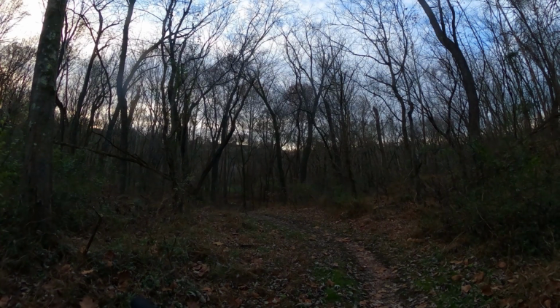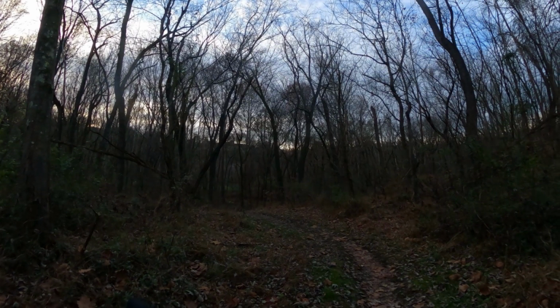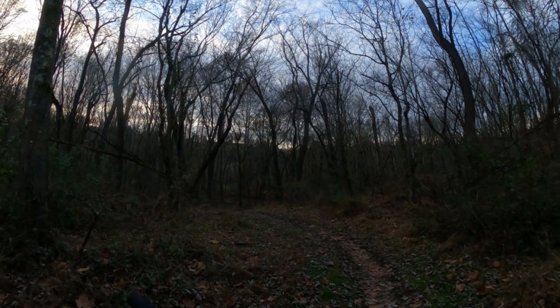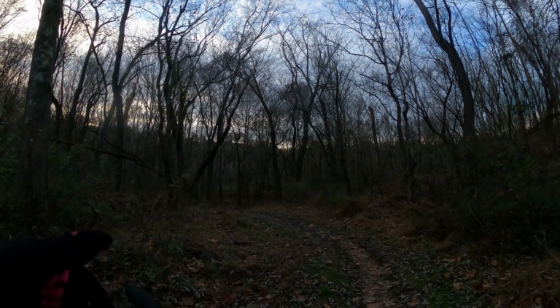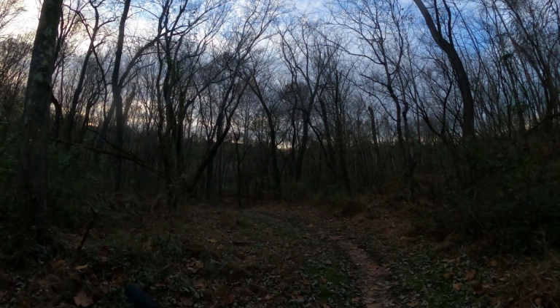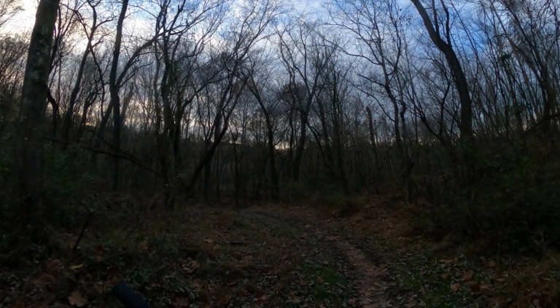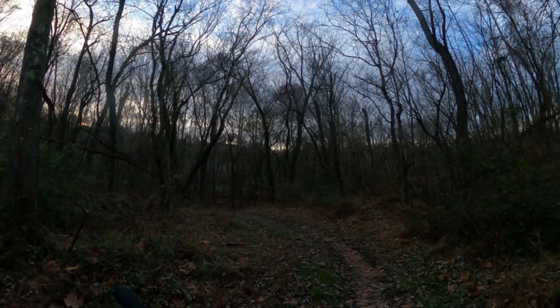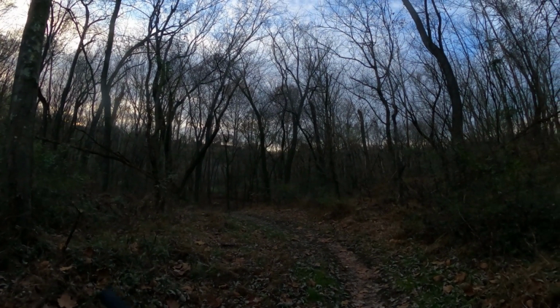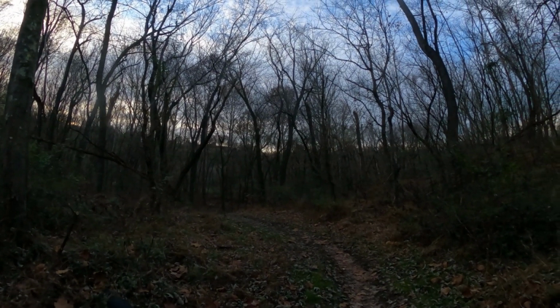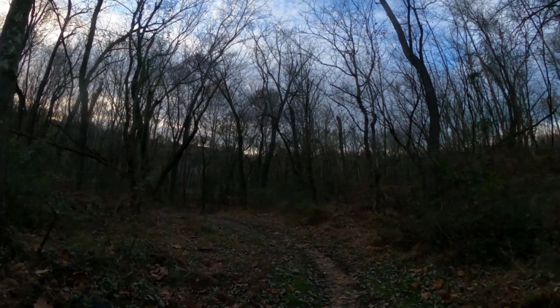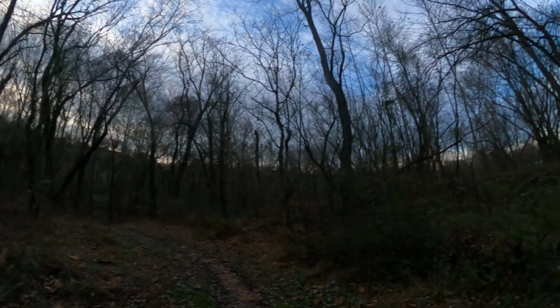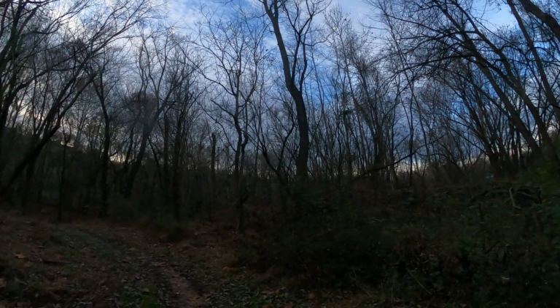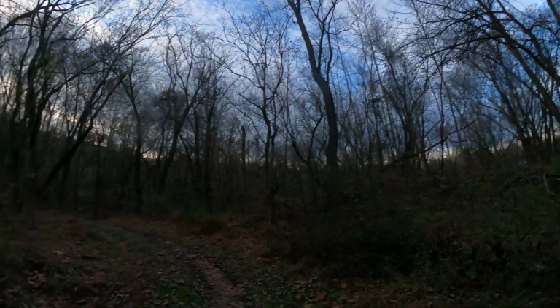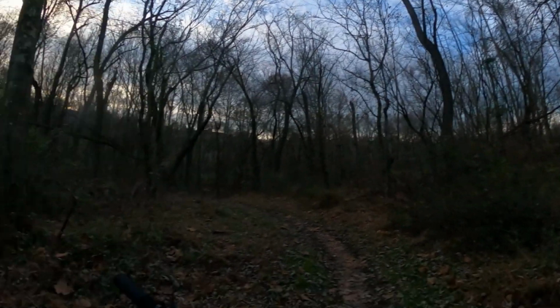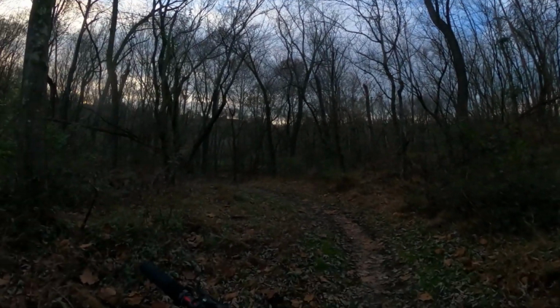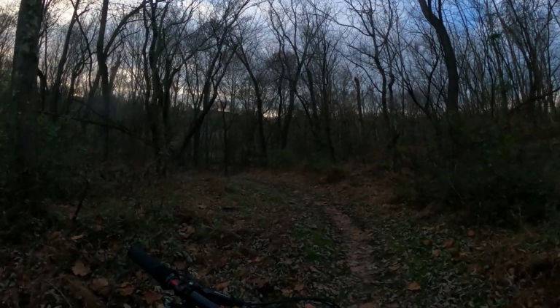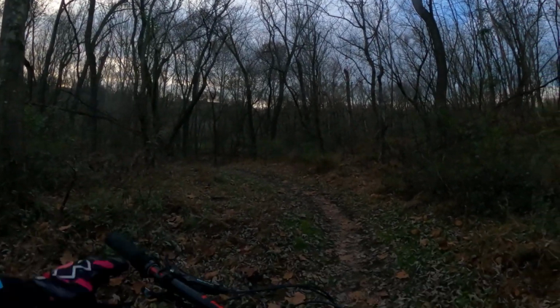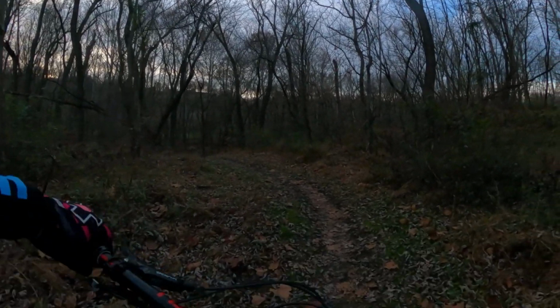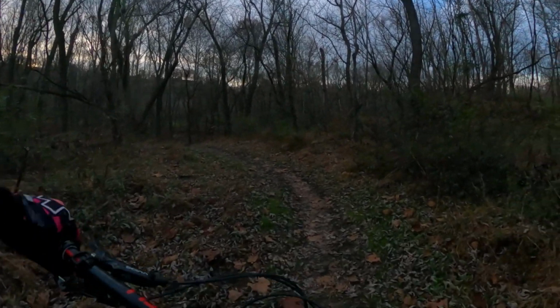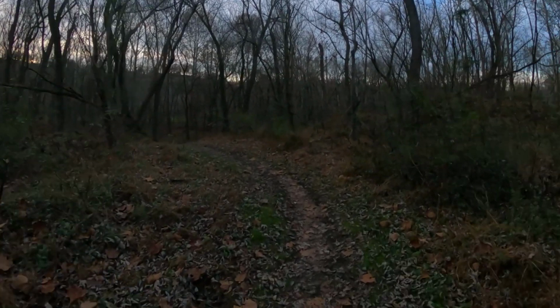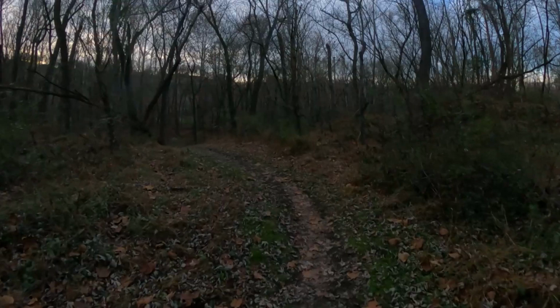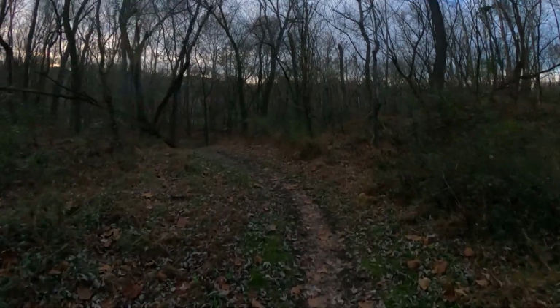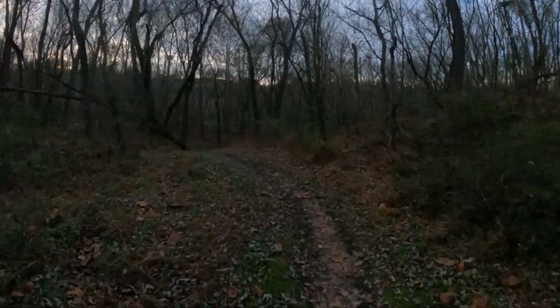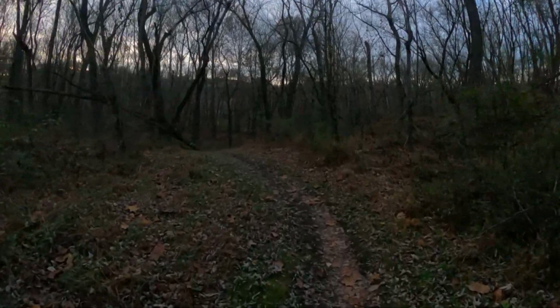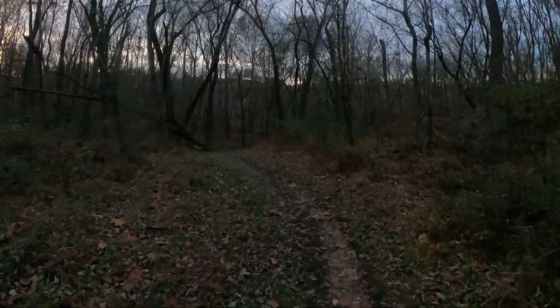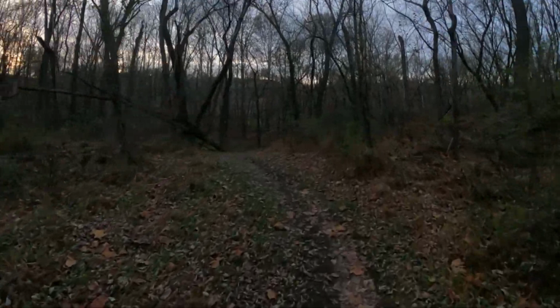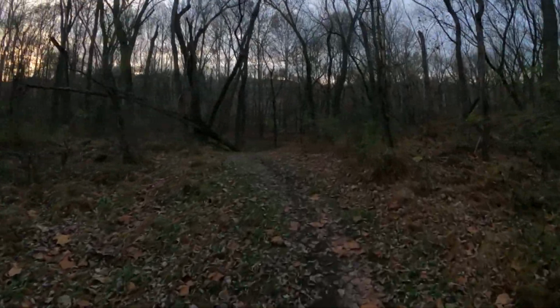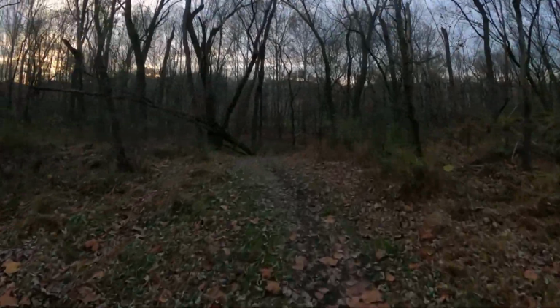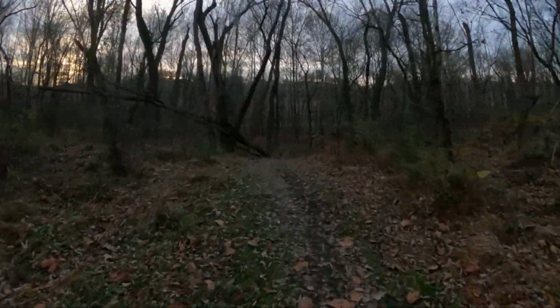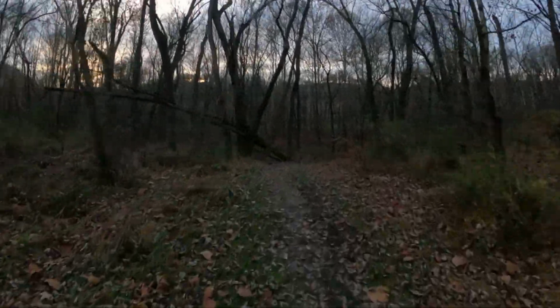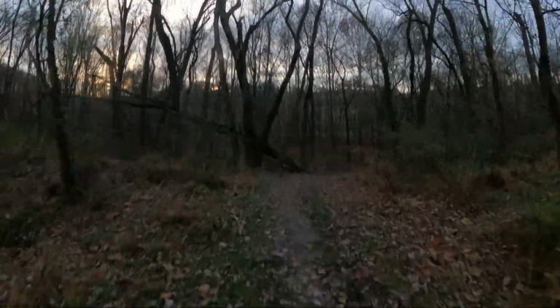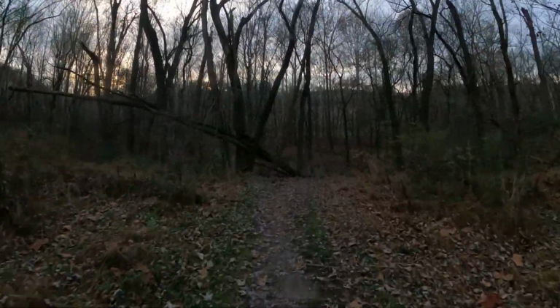All right, we're here at another one of my little fun spots. Let's check this one out. I come back here and play on this part all the time.